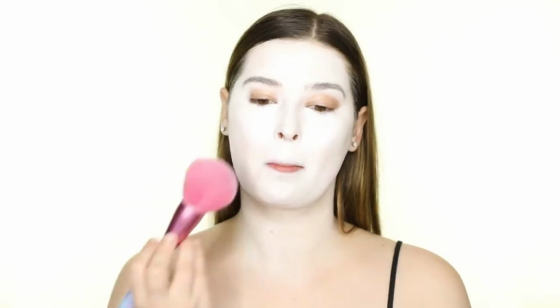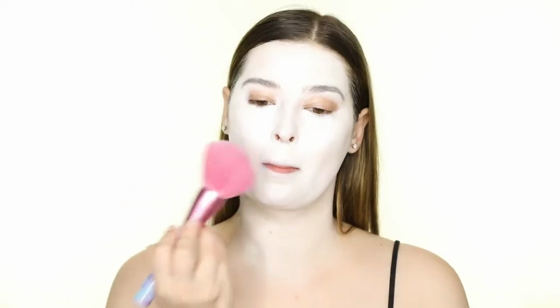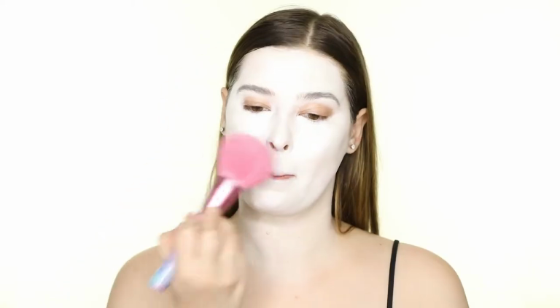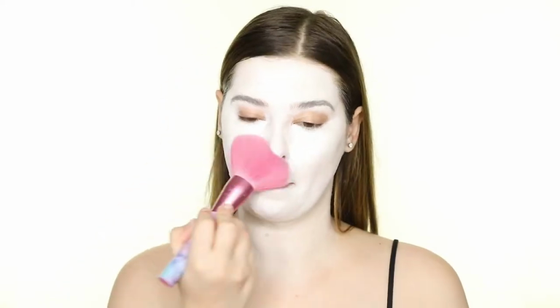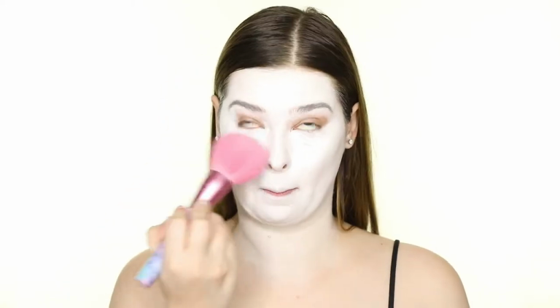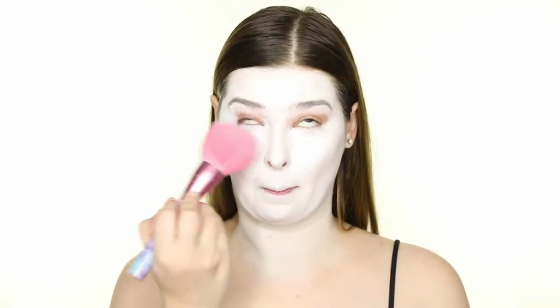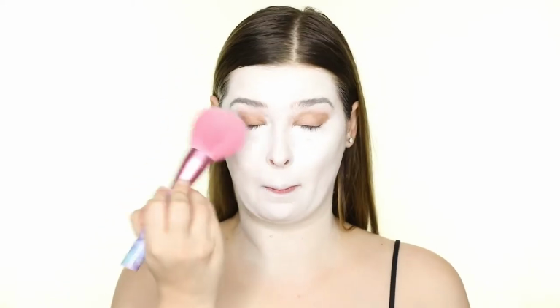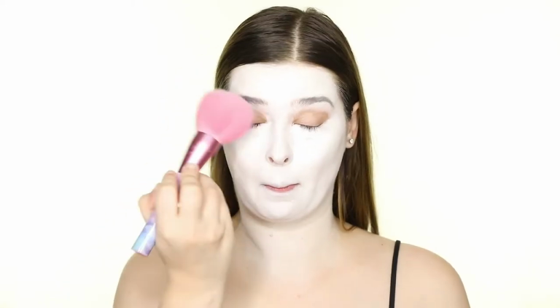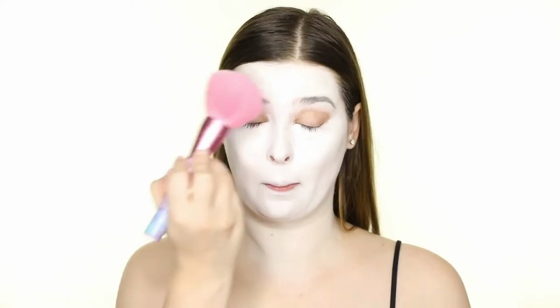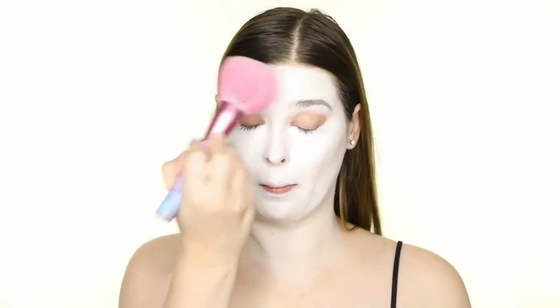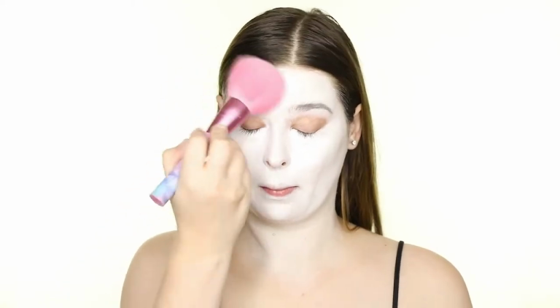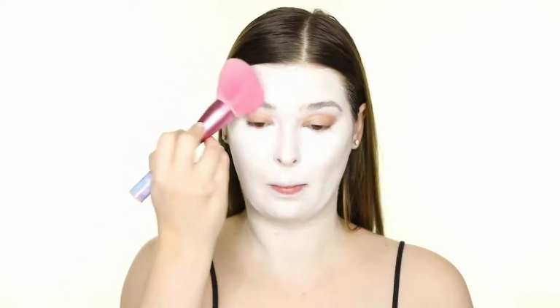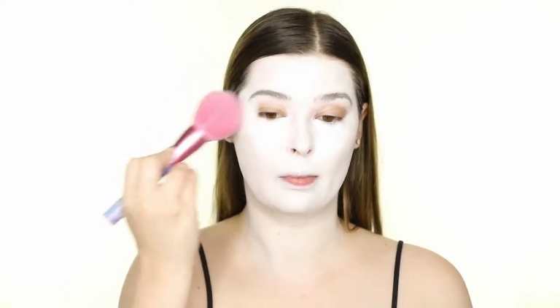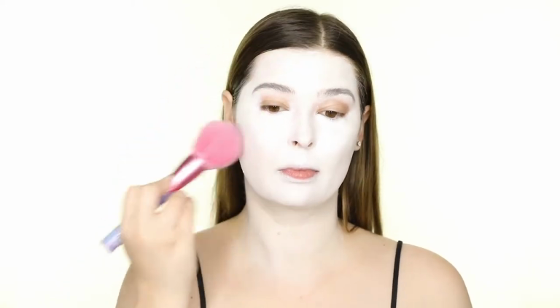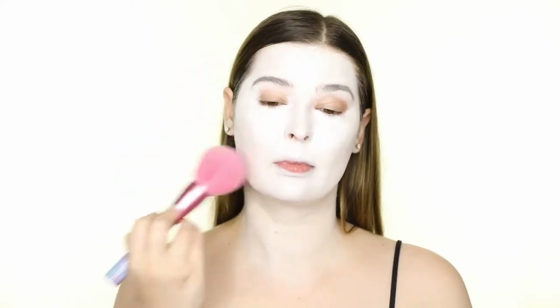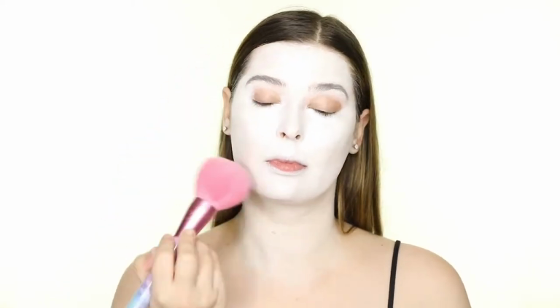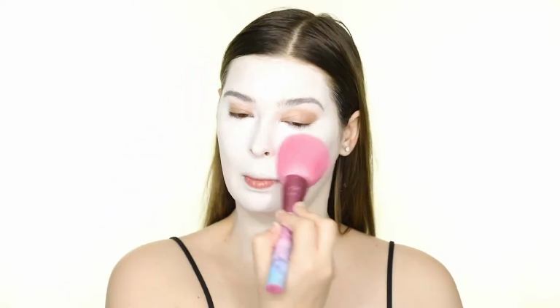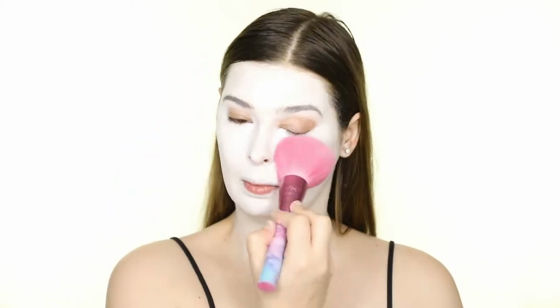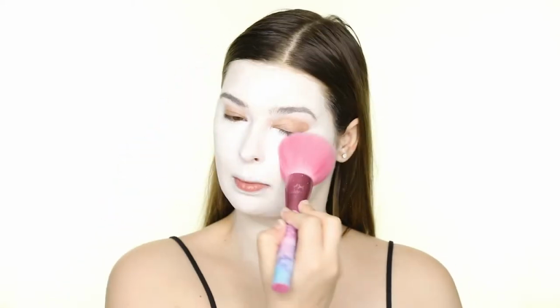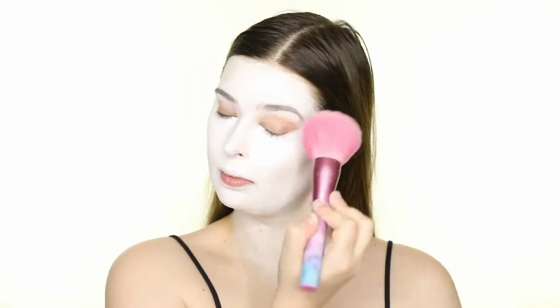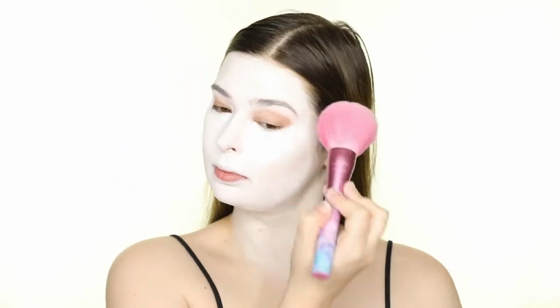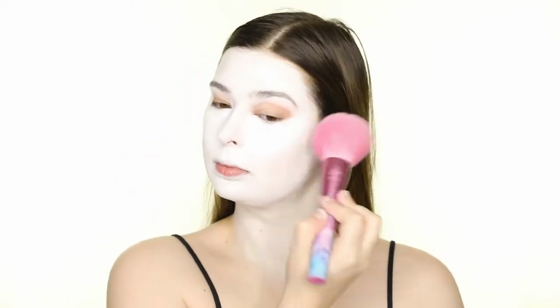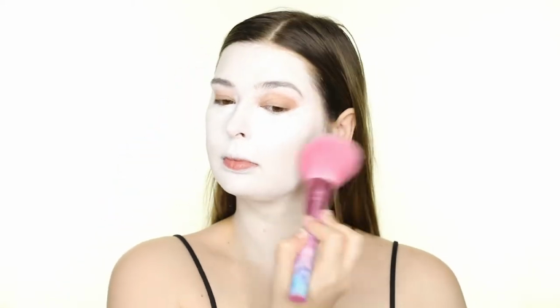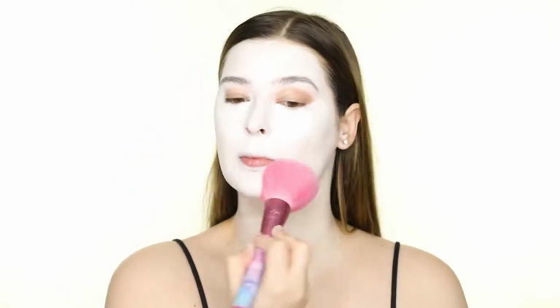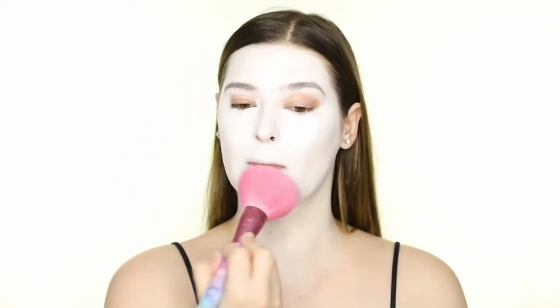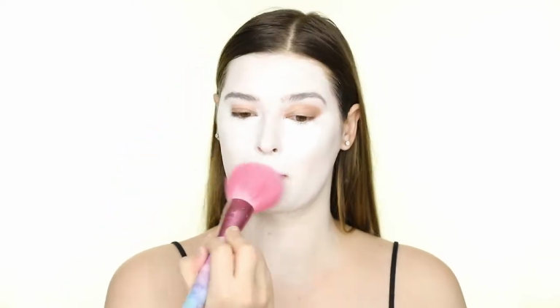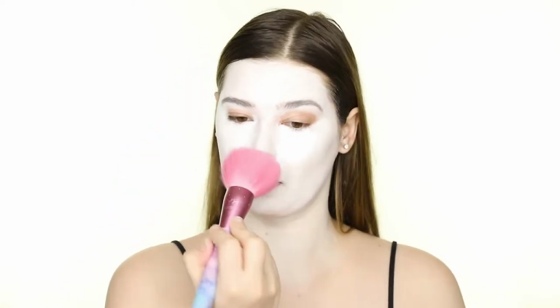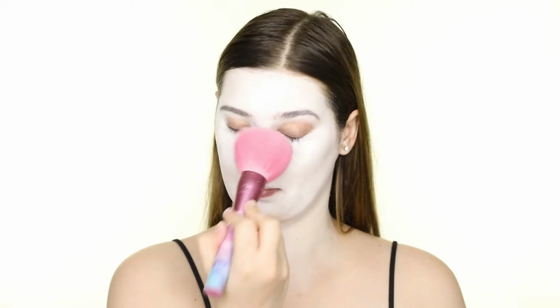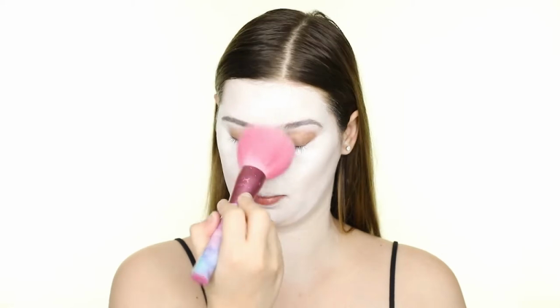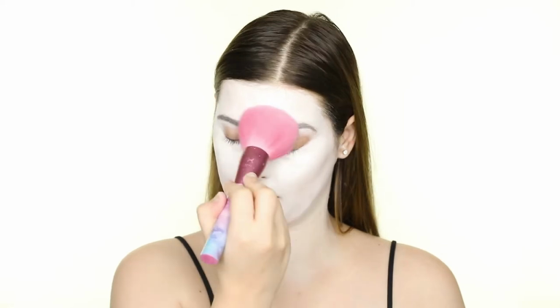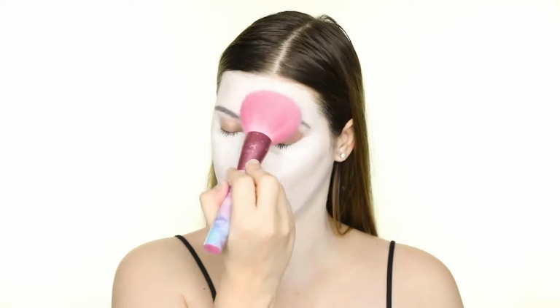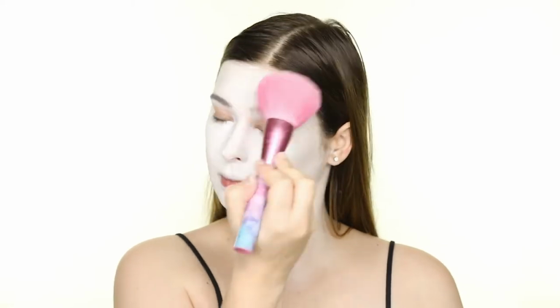Once that's opaque, I'm setting it in place with the Color Set Translucent Powder by Mehron.